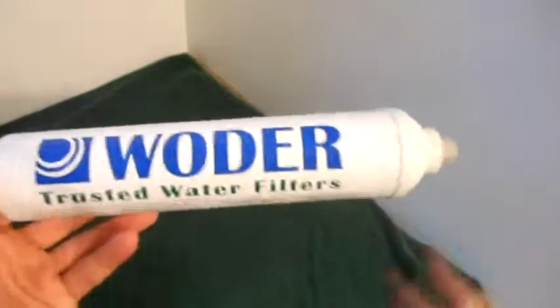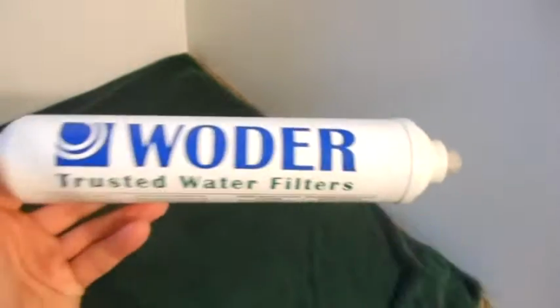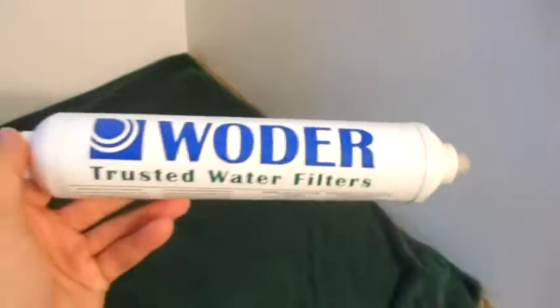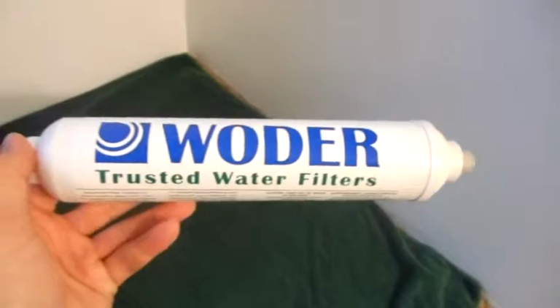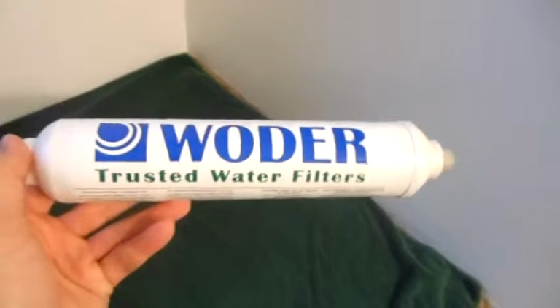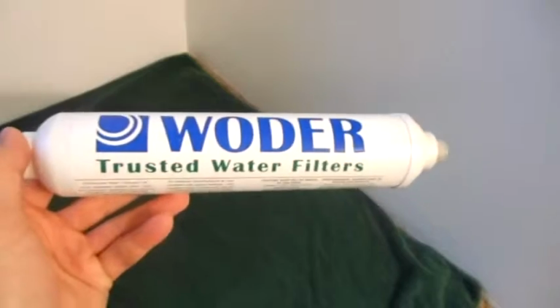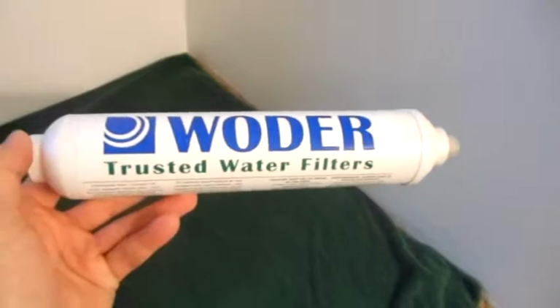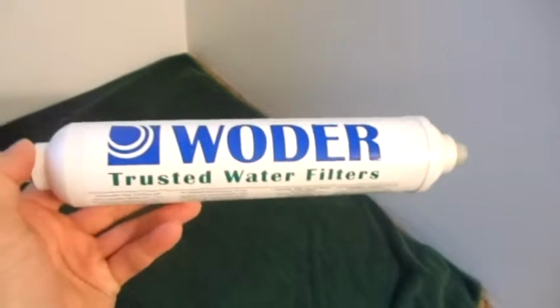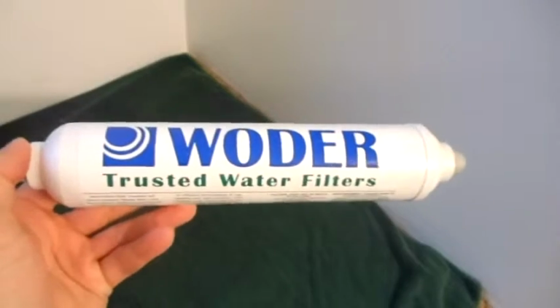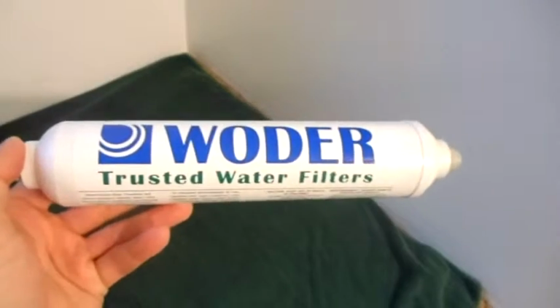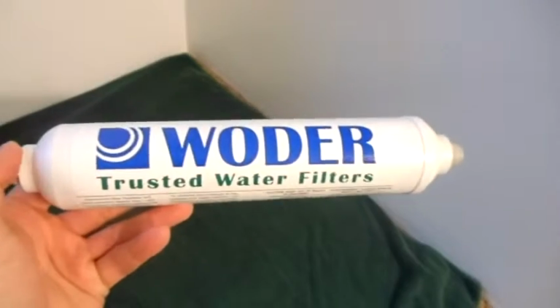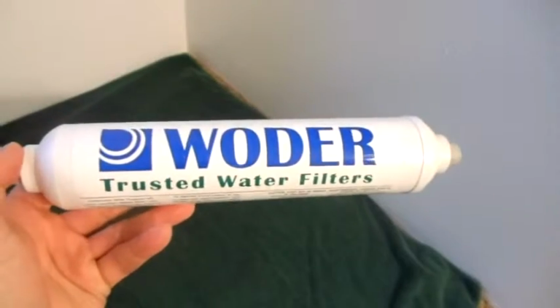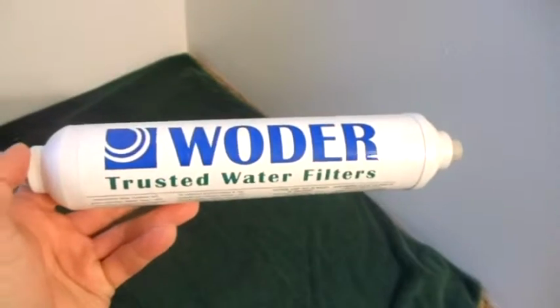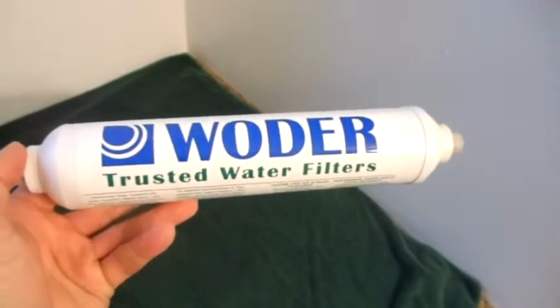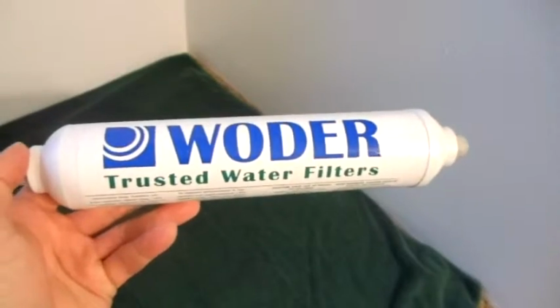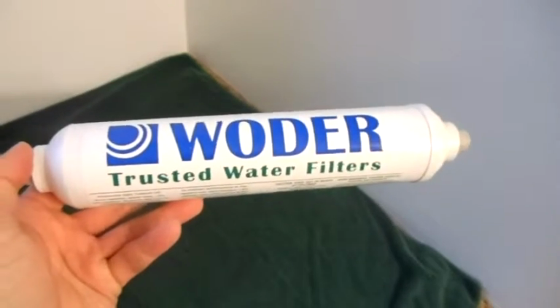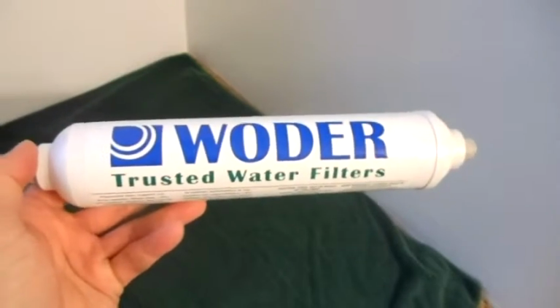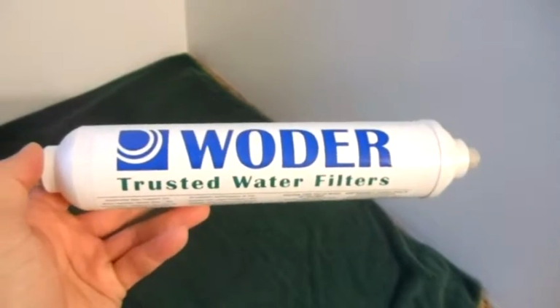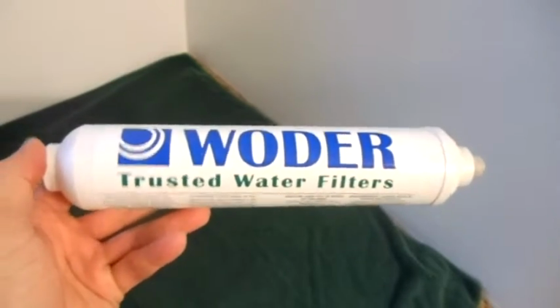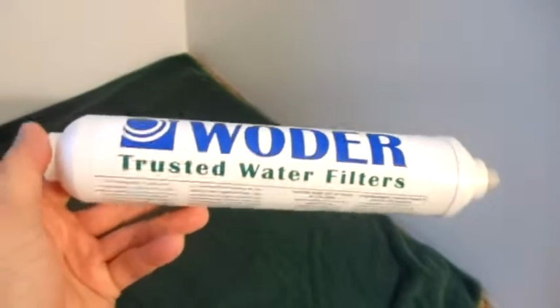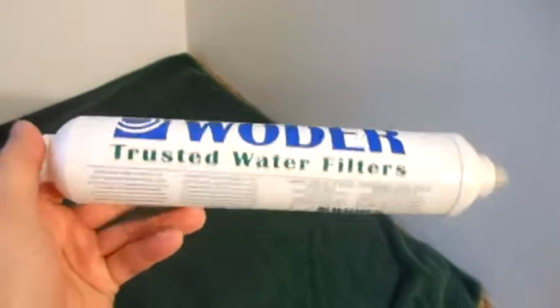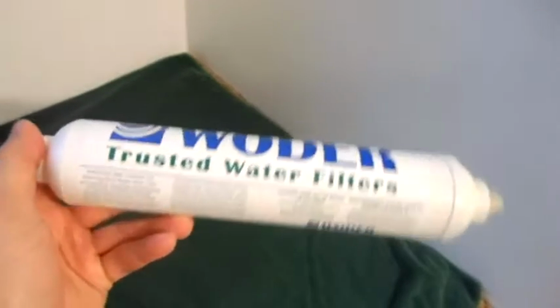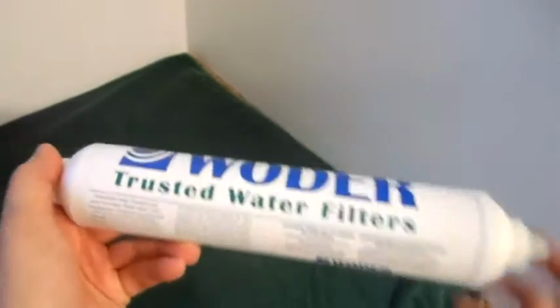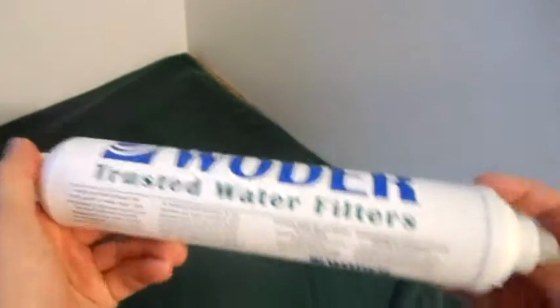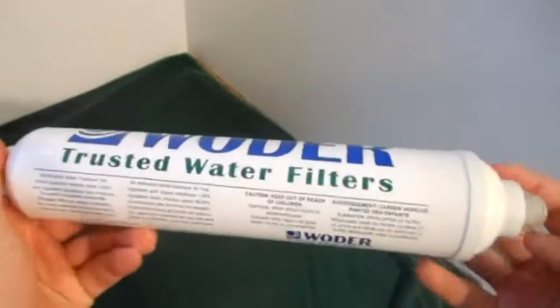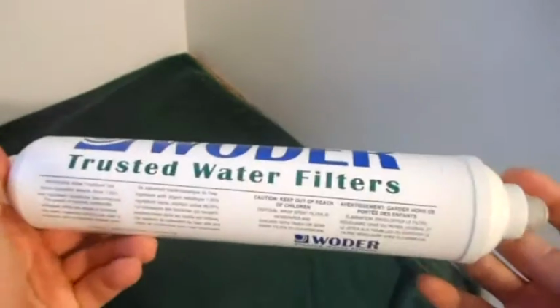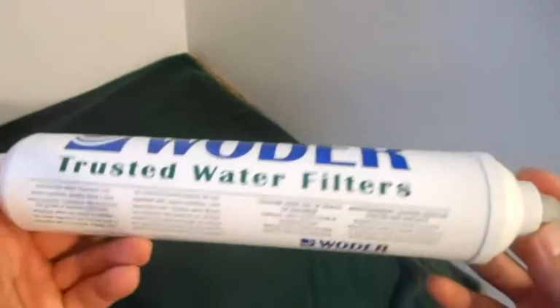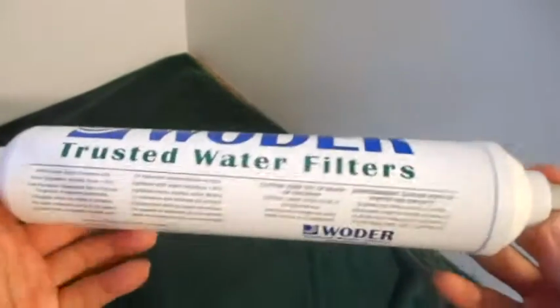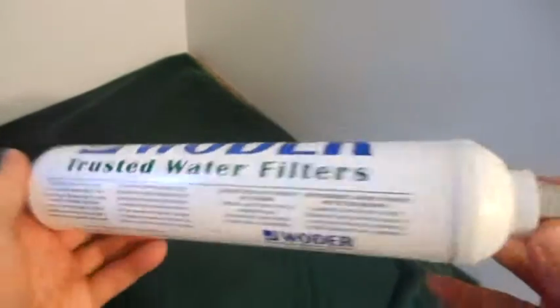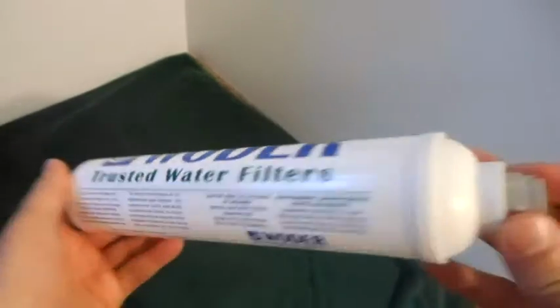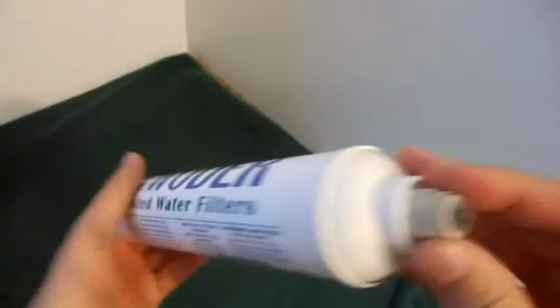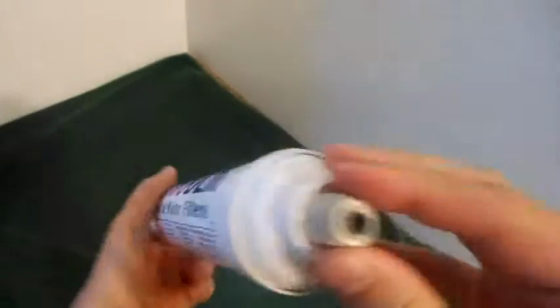Hello ladies and gentlemen, here's my review of the water filter for a refrigerator.